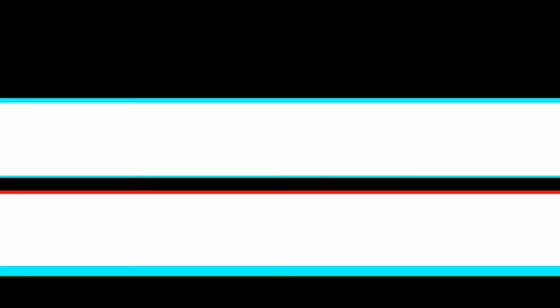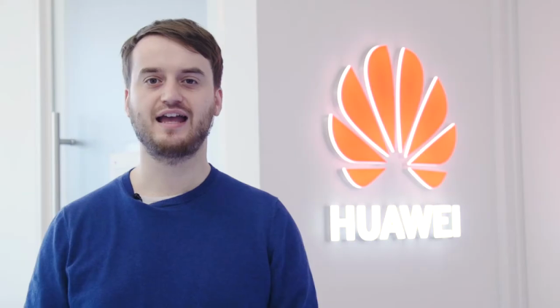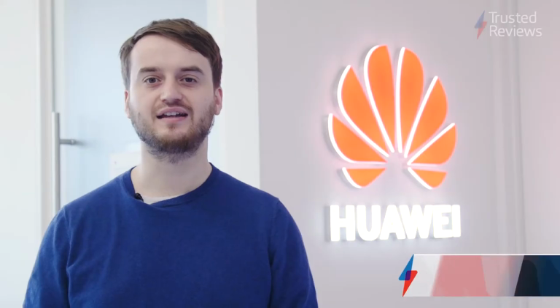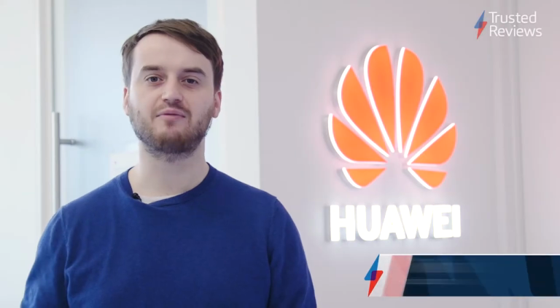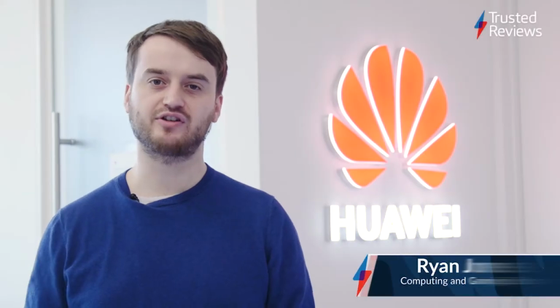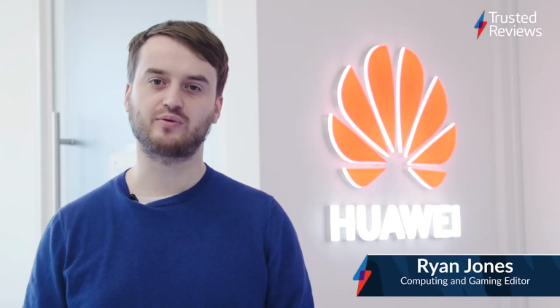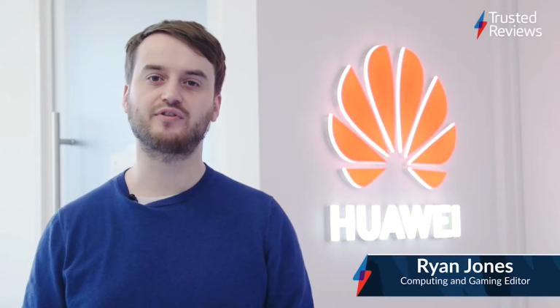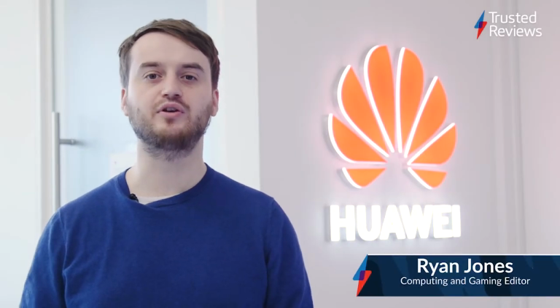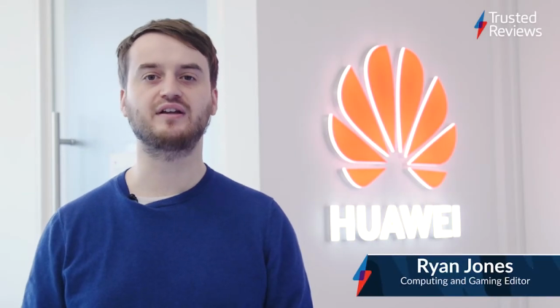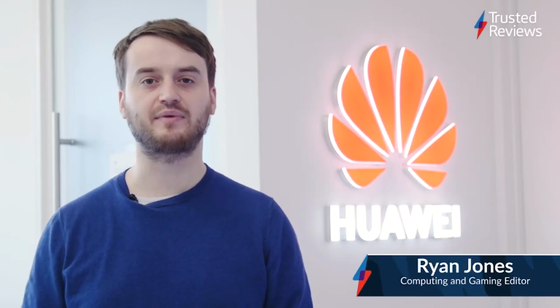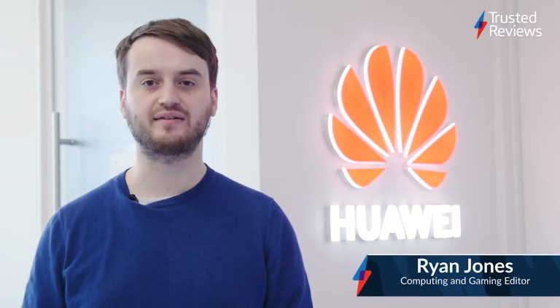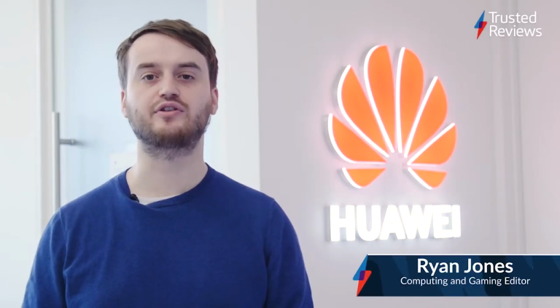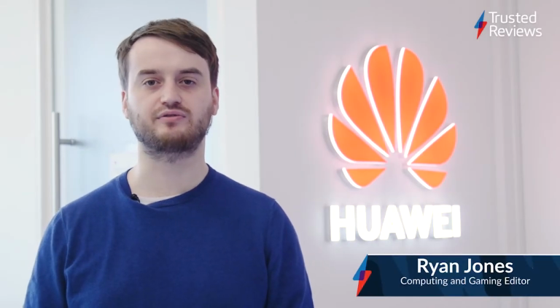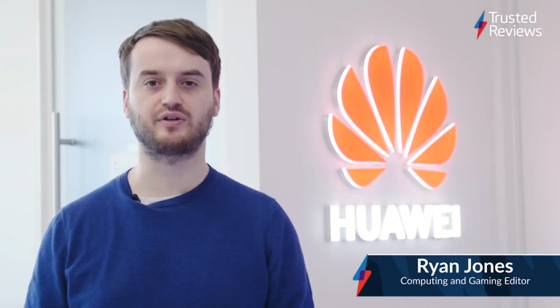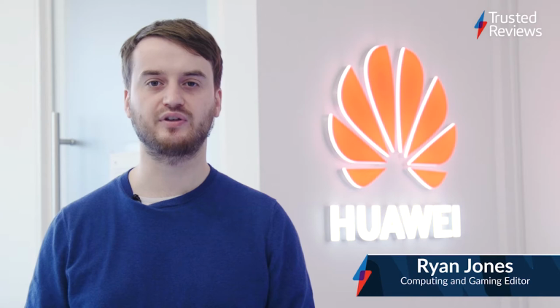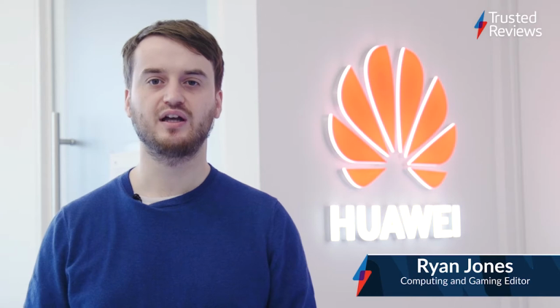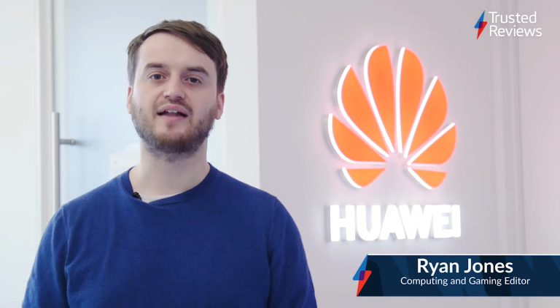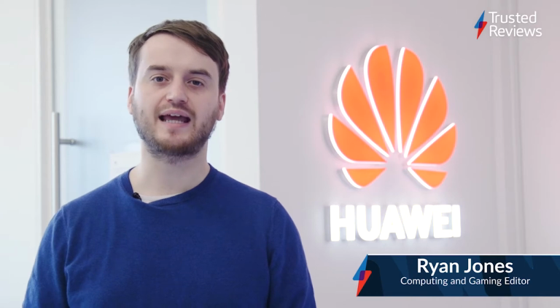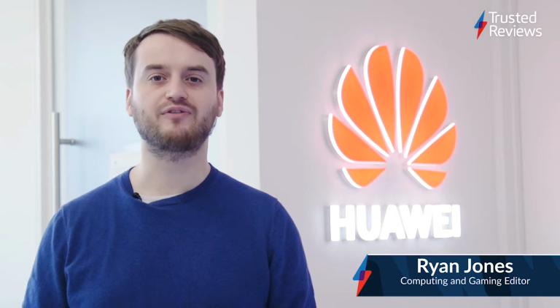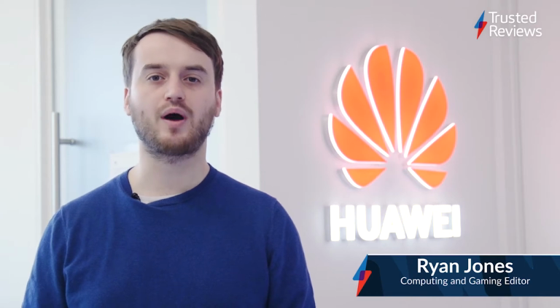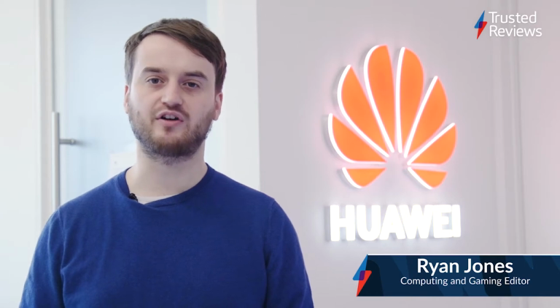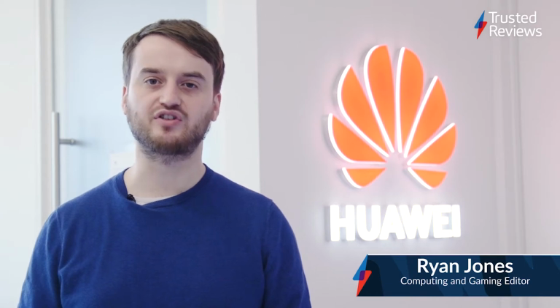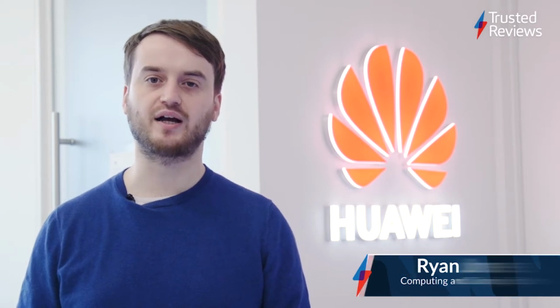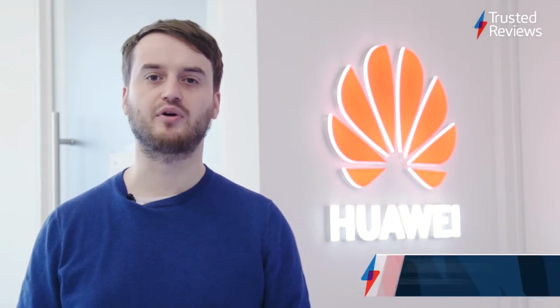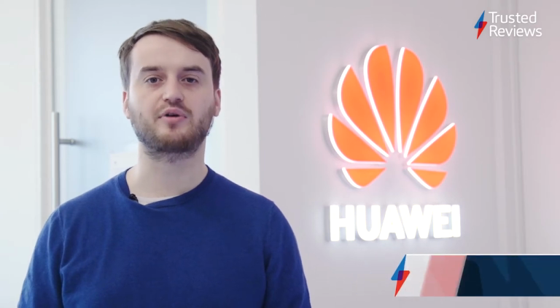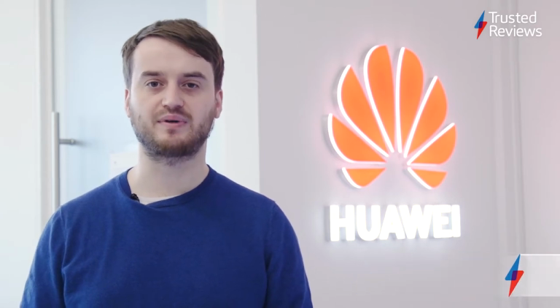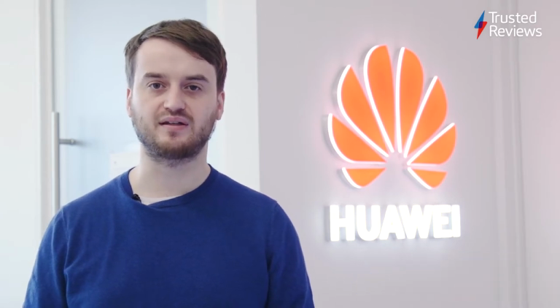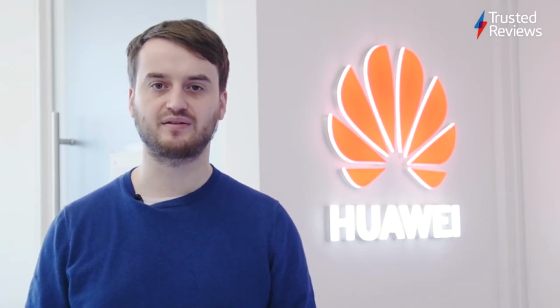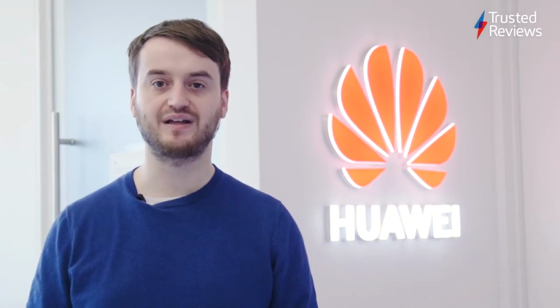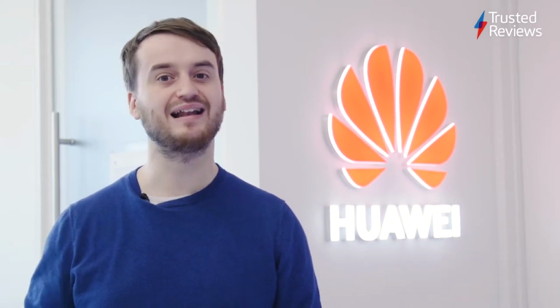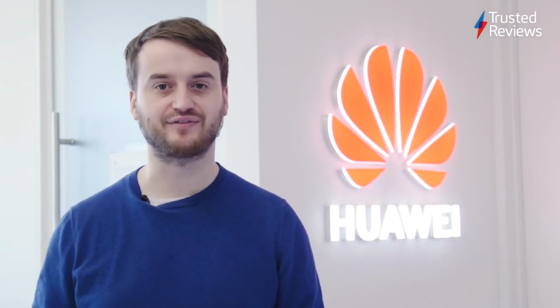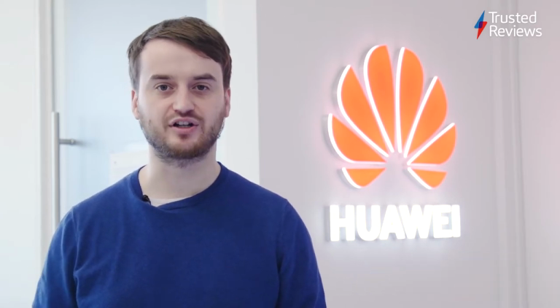Hey, I'm Ryan Jones, the computing and gaming editor at Trusted Reviews, and today we're at the Huawei office to check out some upcoming PCs. Let's have a look.